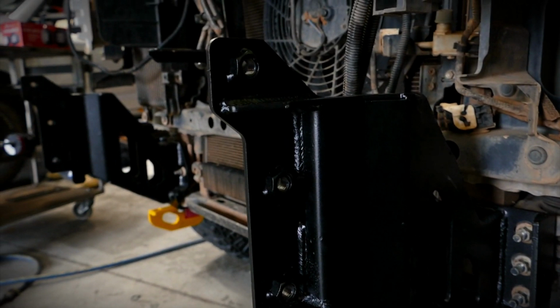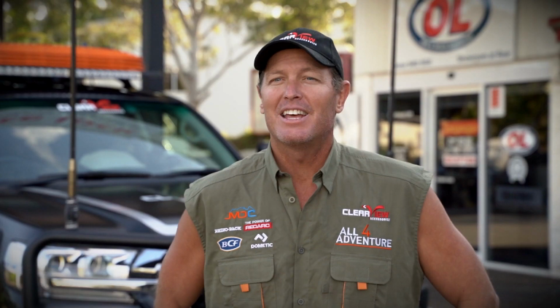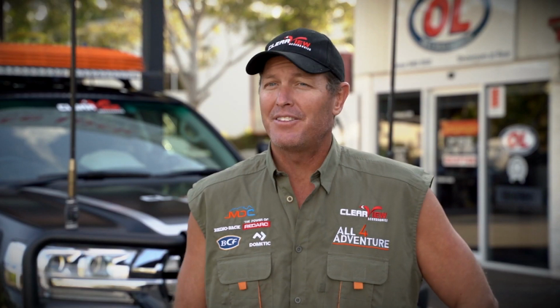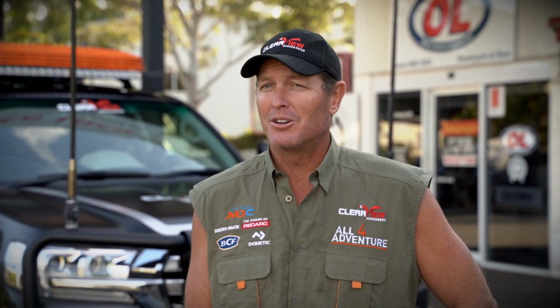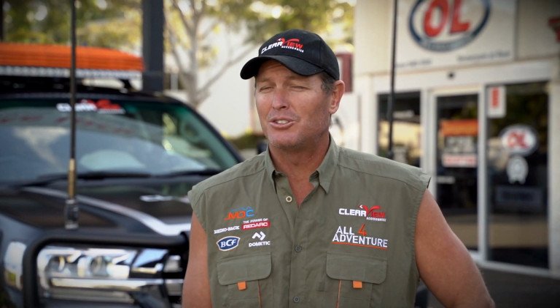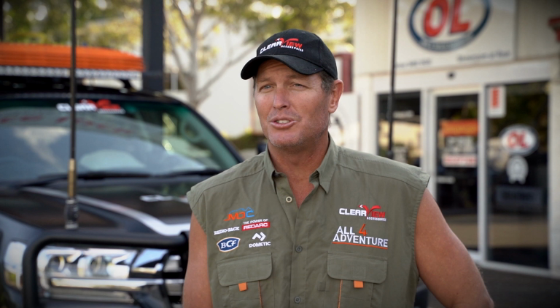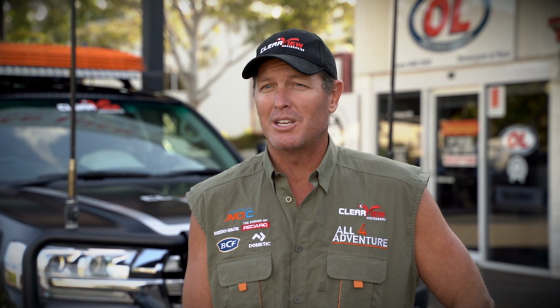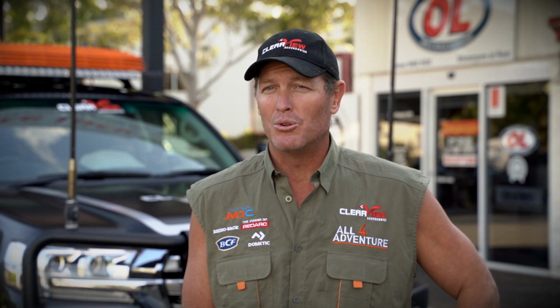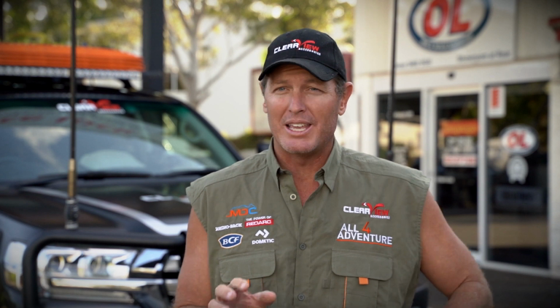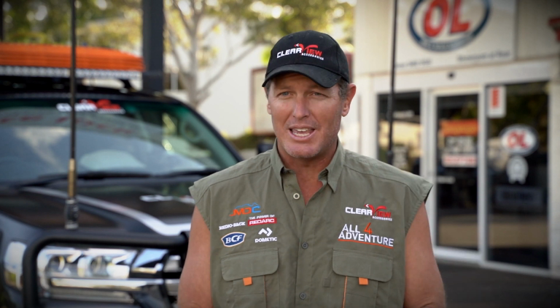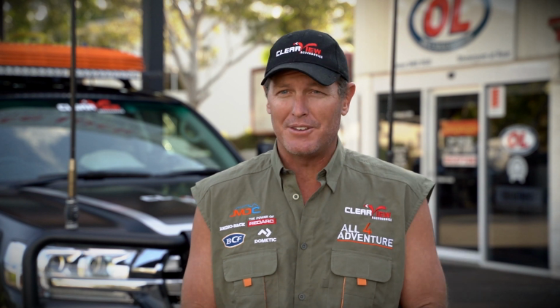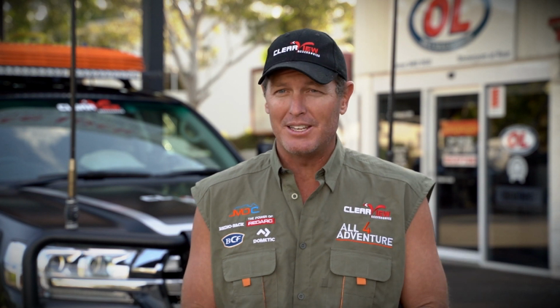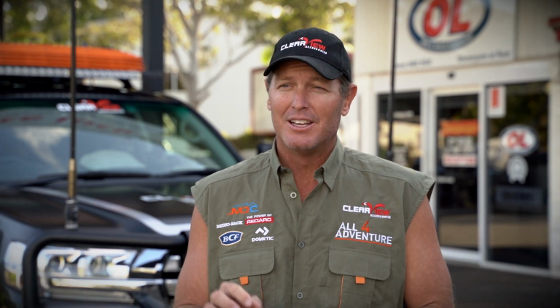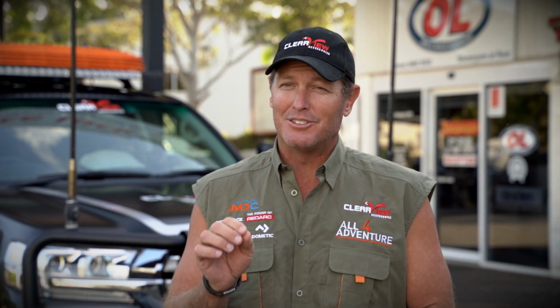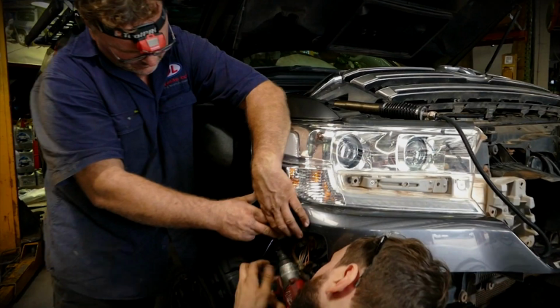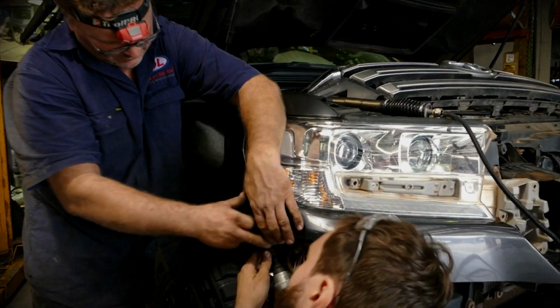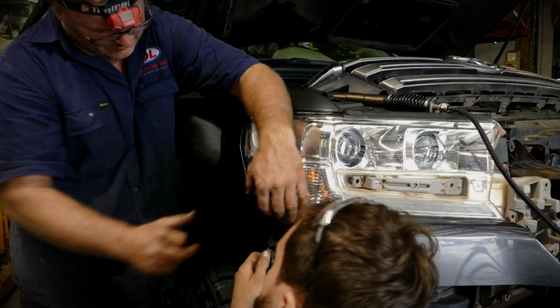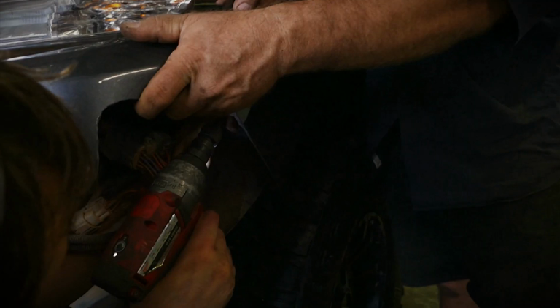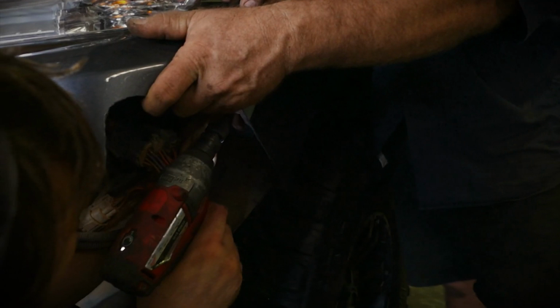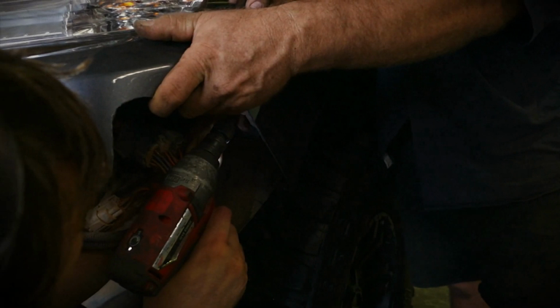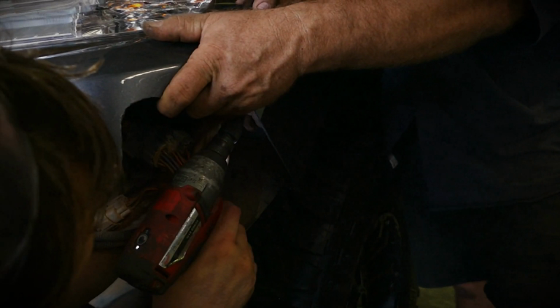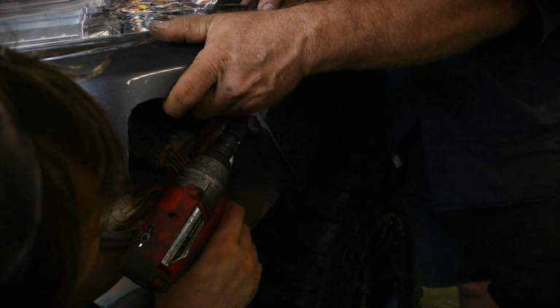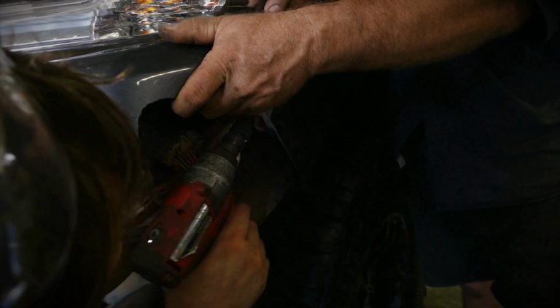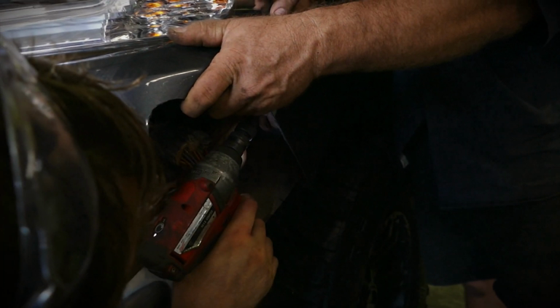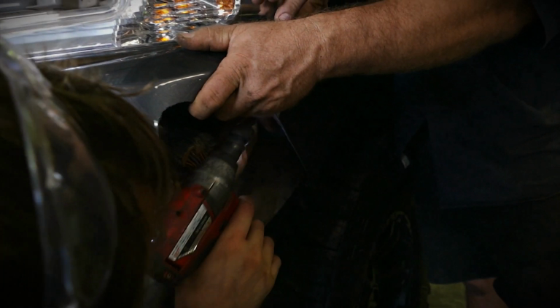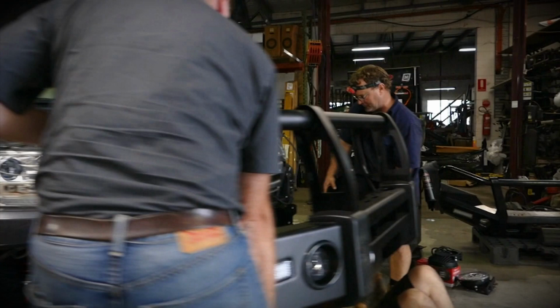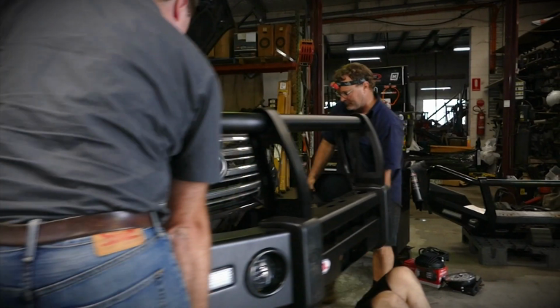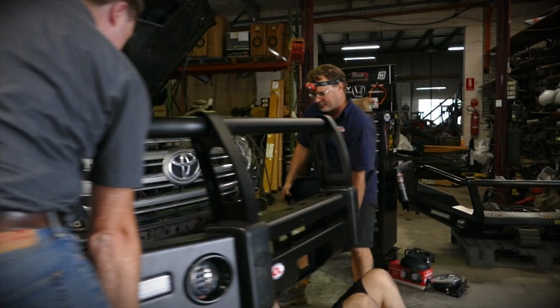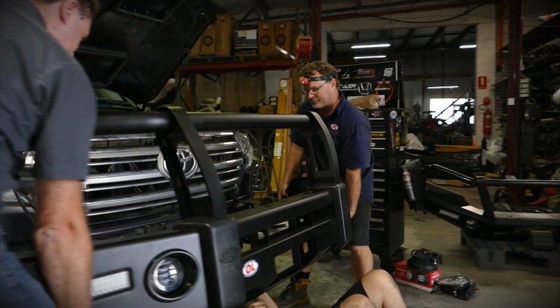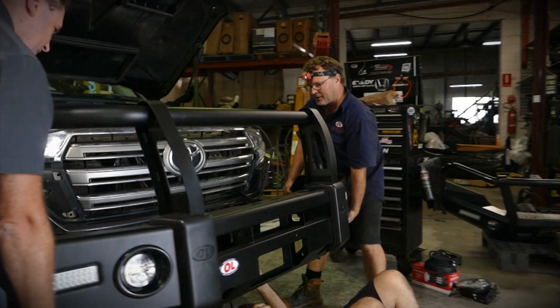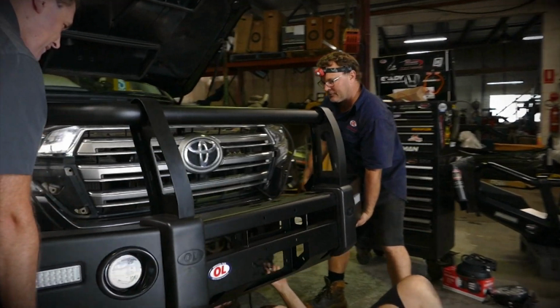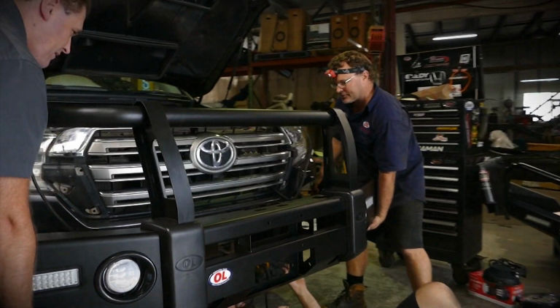Now that the Isuzus have all their gear fitted, the 200 is going to get a premium Opposite Lock bull bar as well.